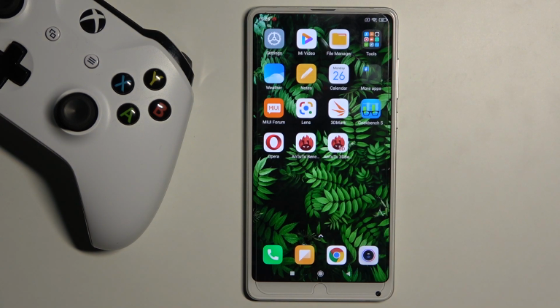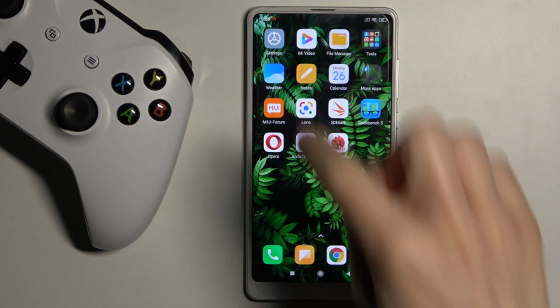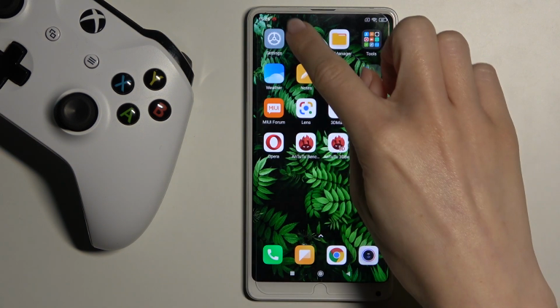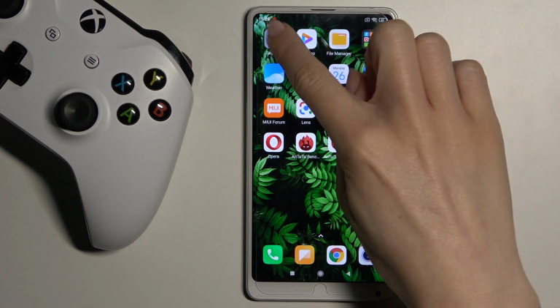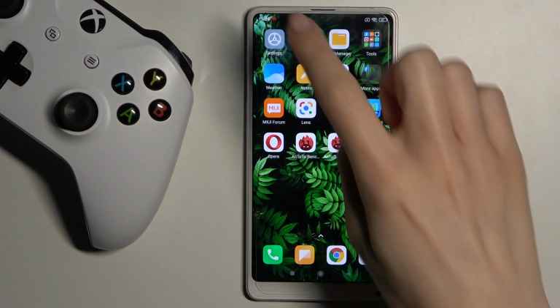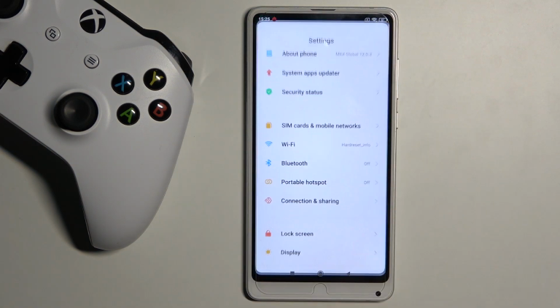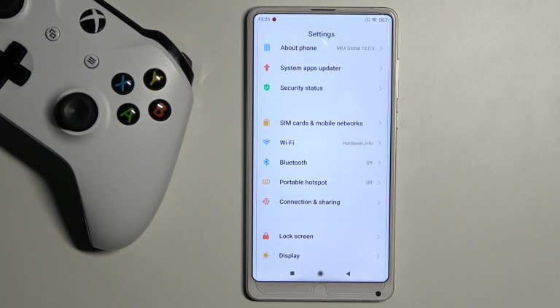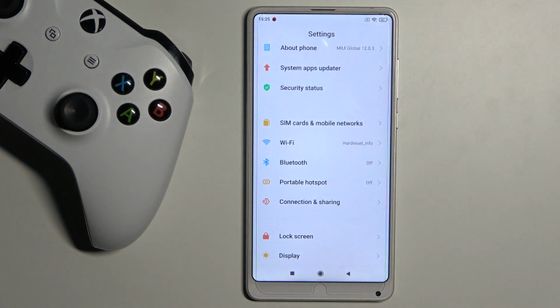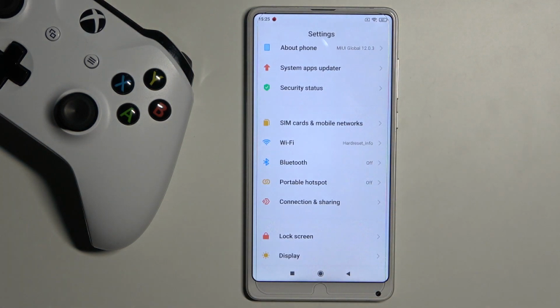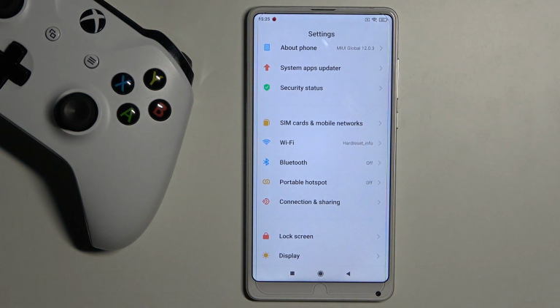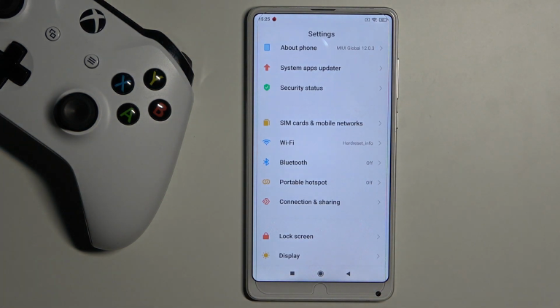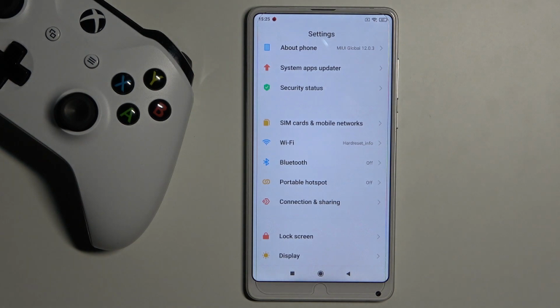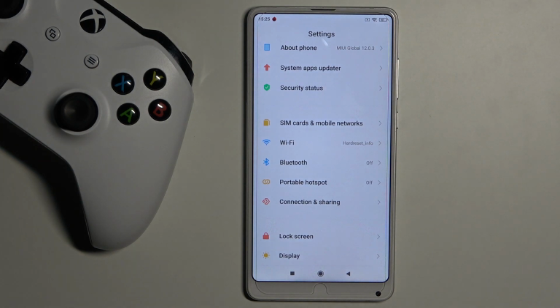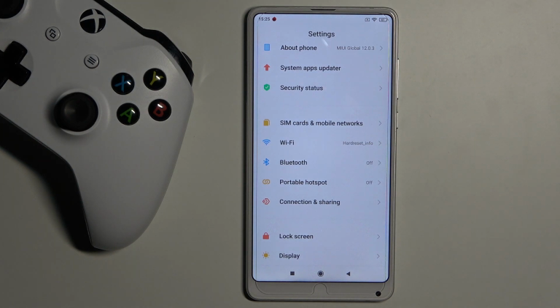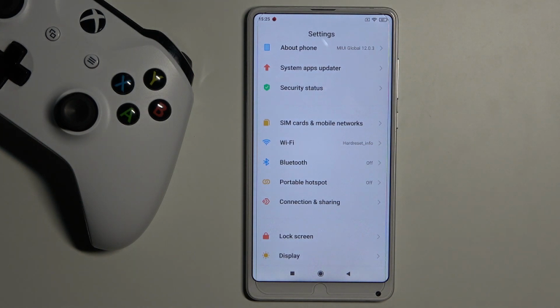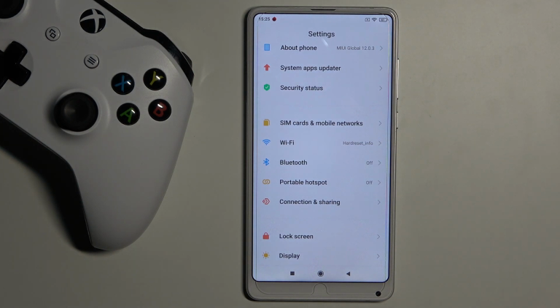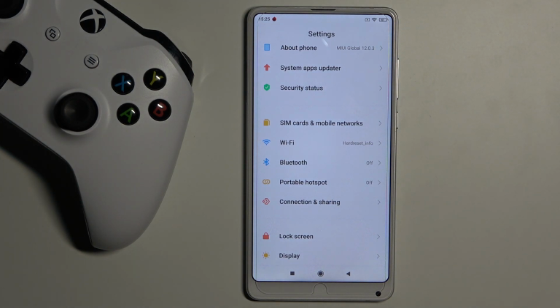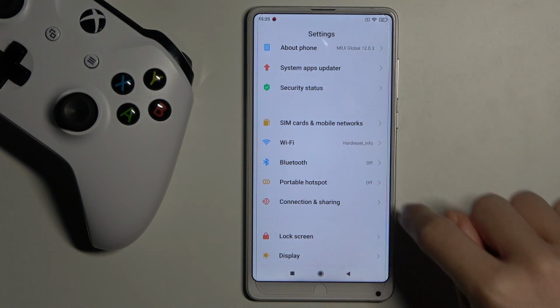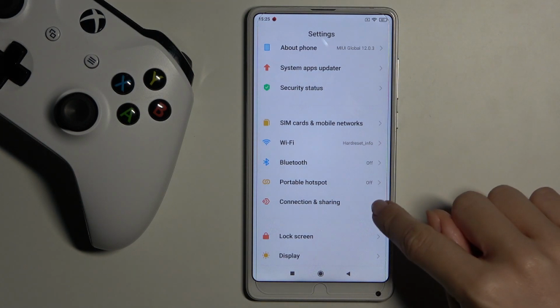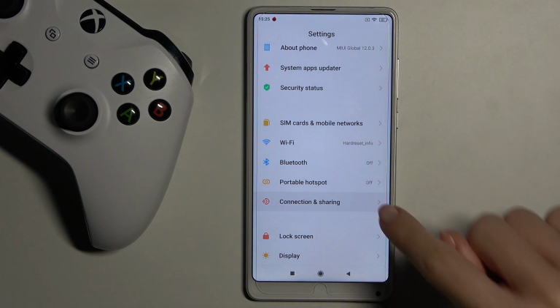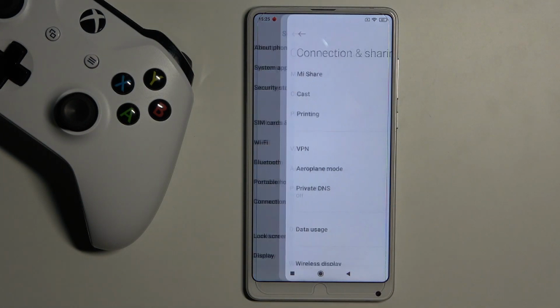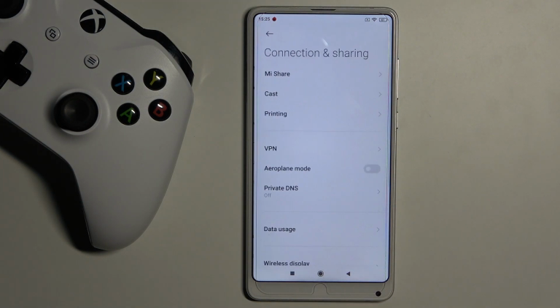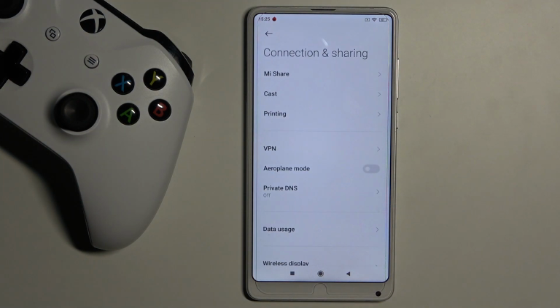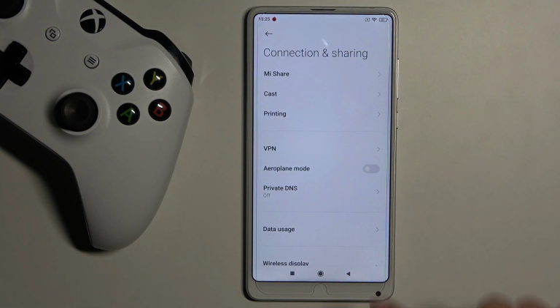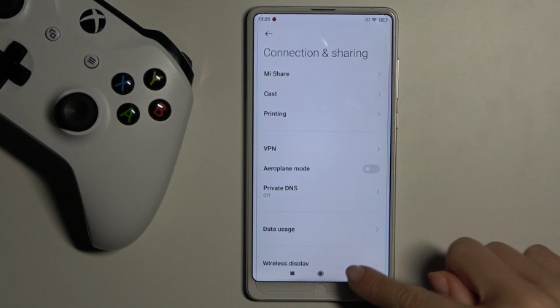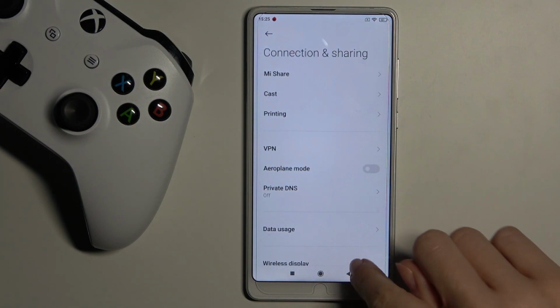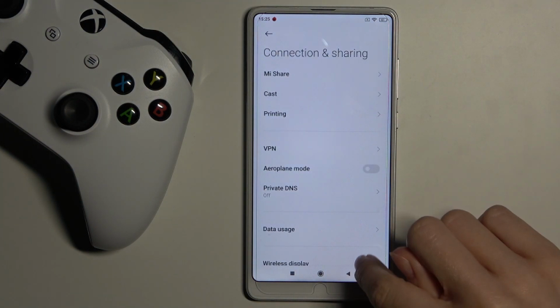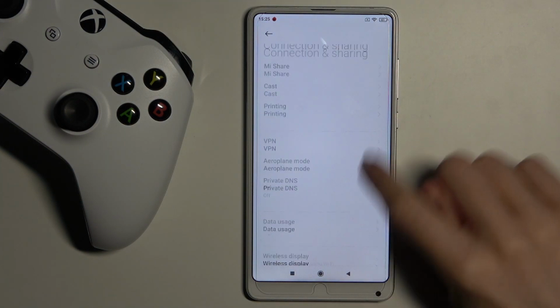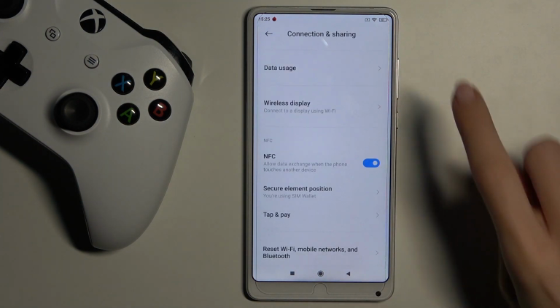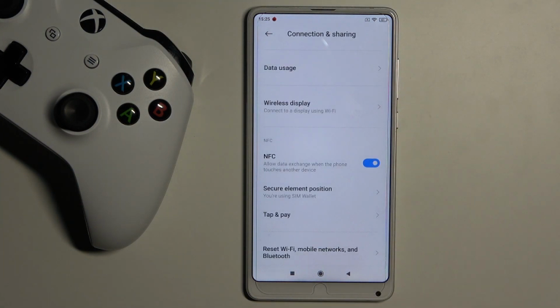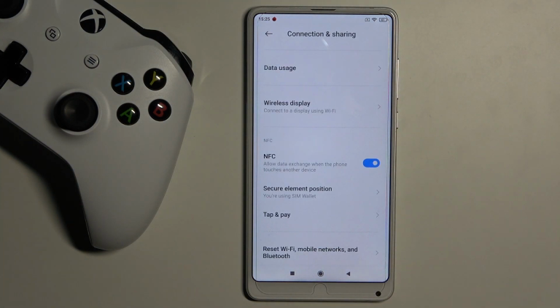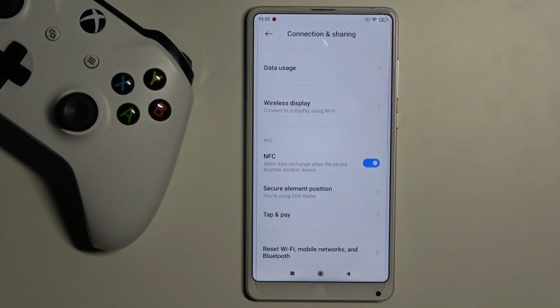First of all, you need to reach Settings, then find and select Connection and Sharing, and here scroll down to the very bottom of the list.